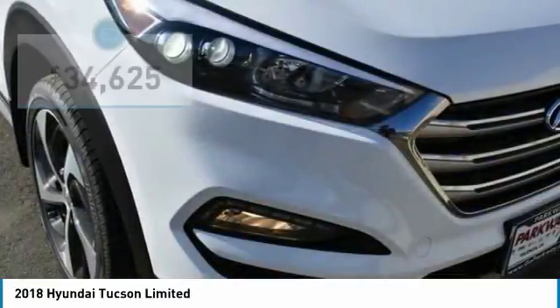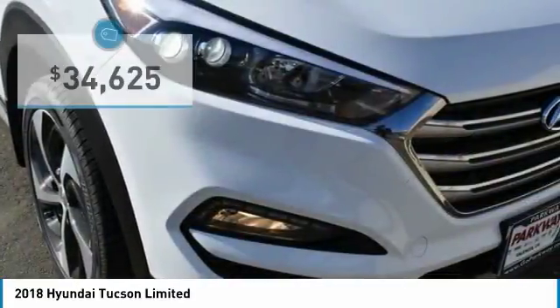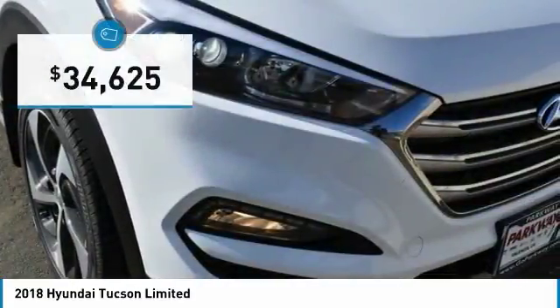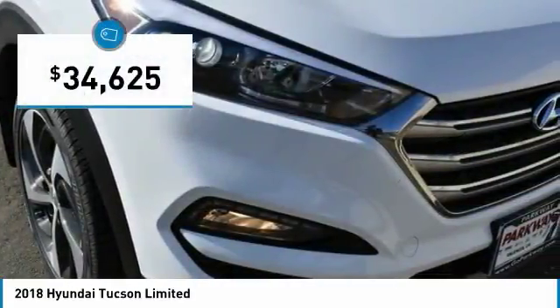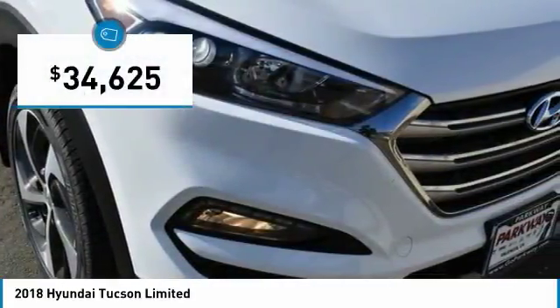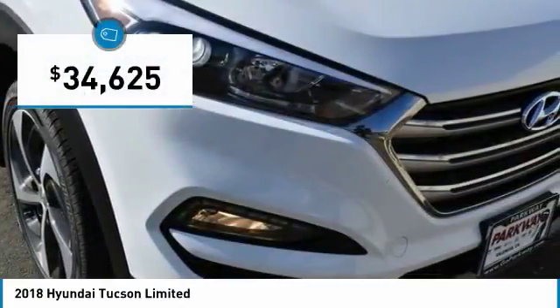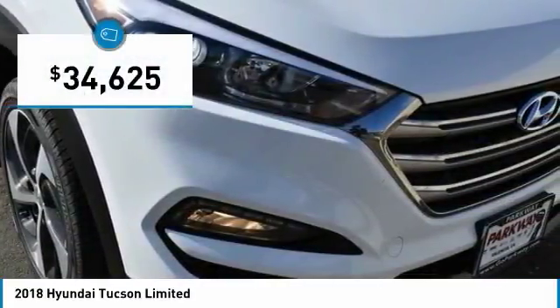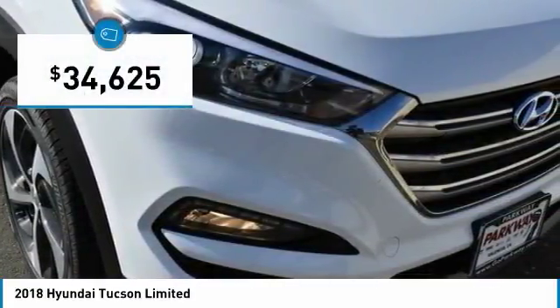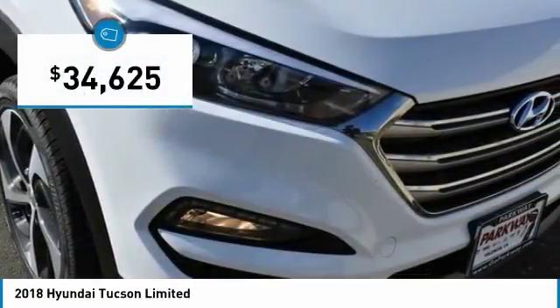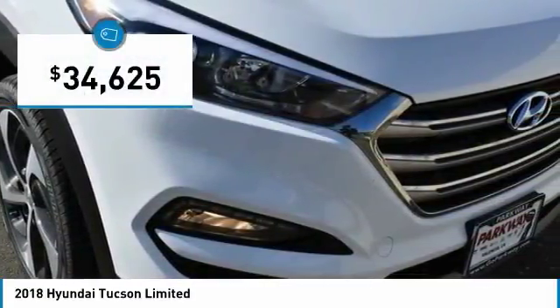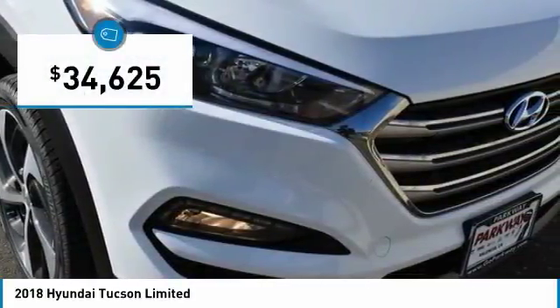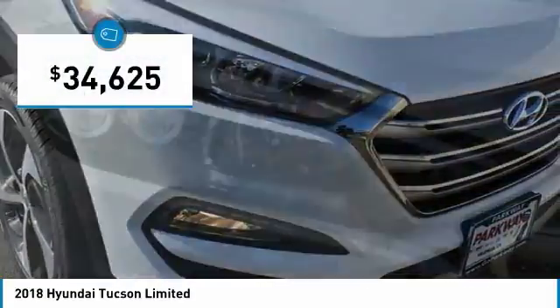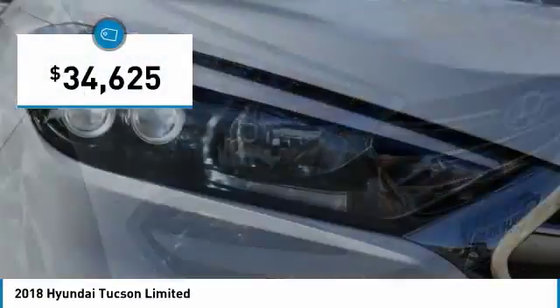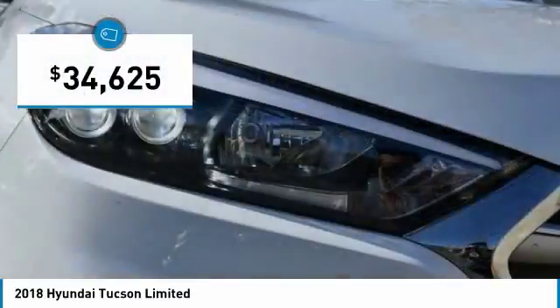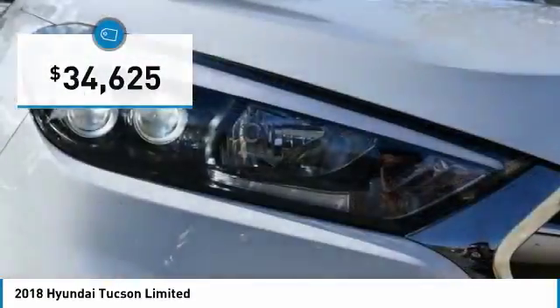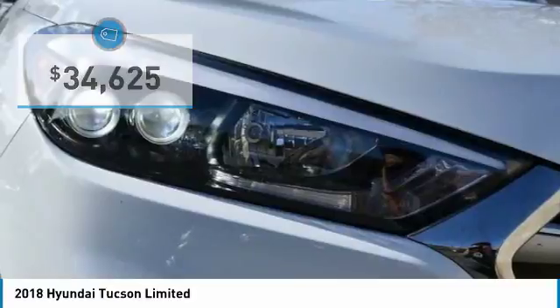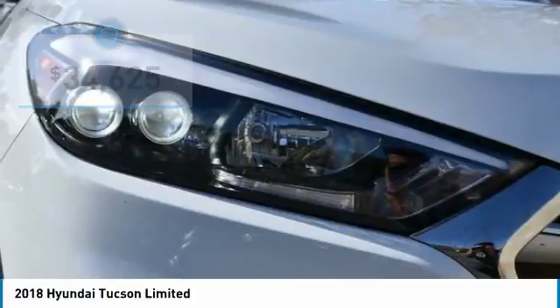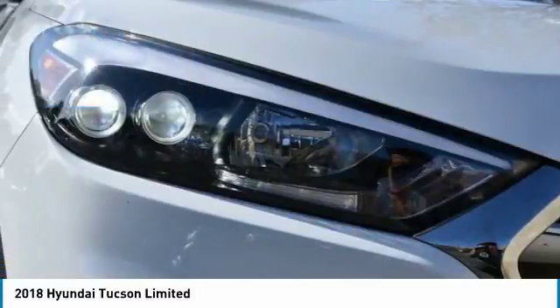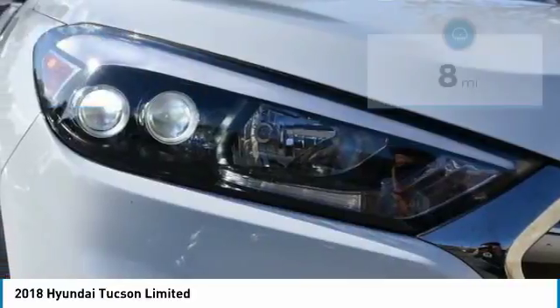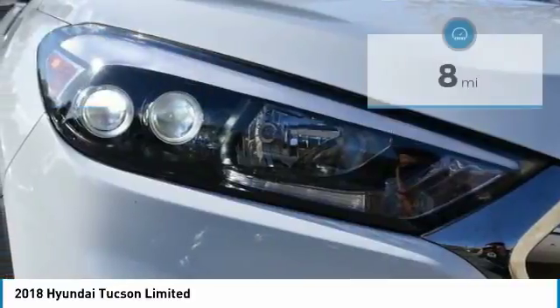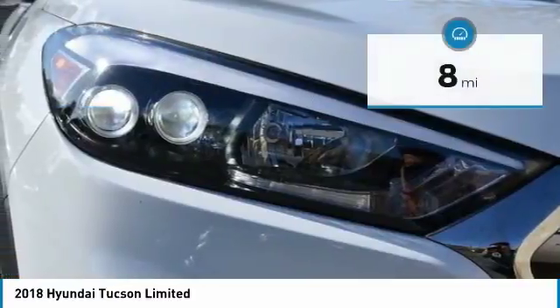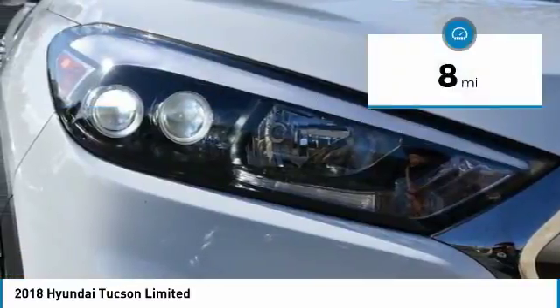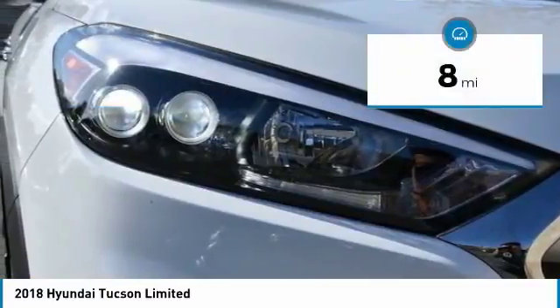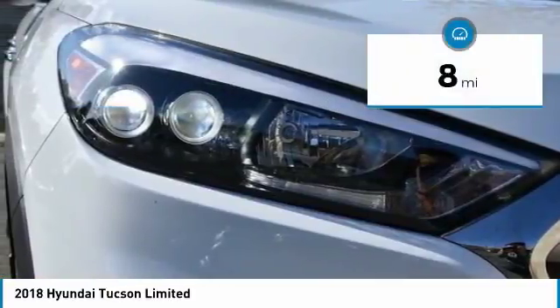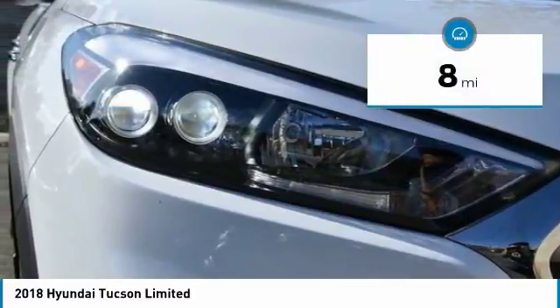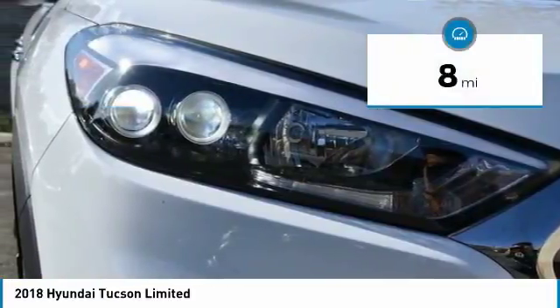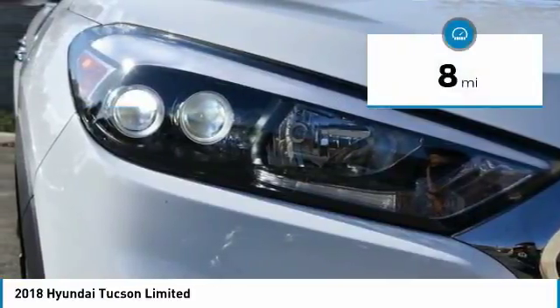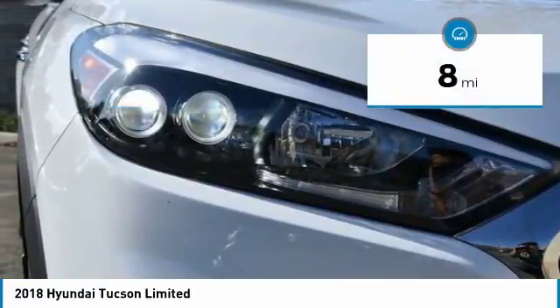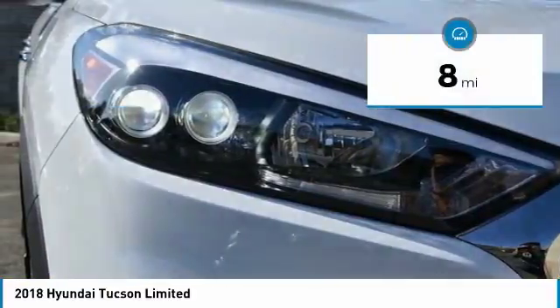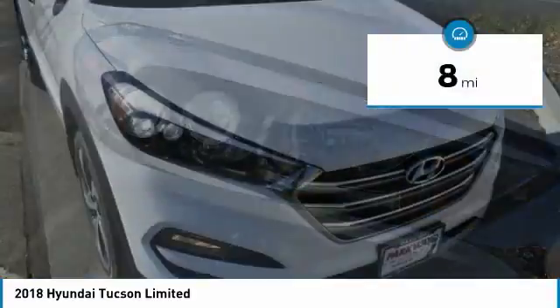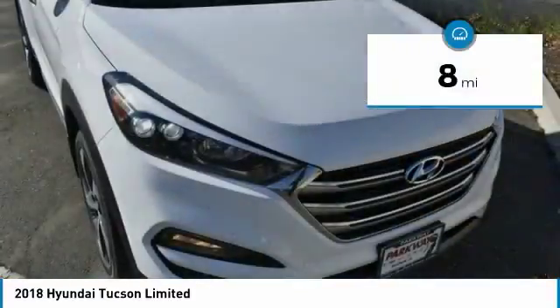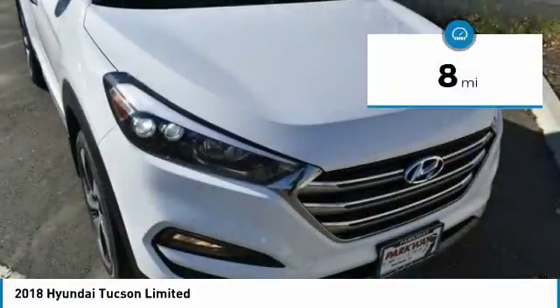And is priced below $35,000. This vehicle has less than 100 miles.